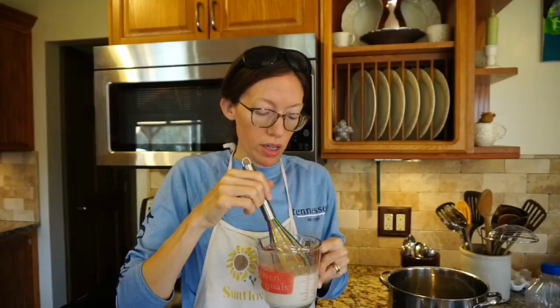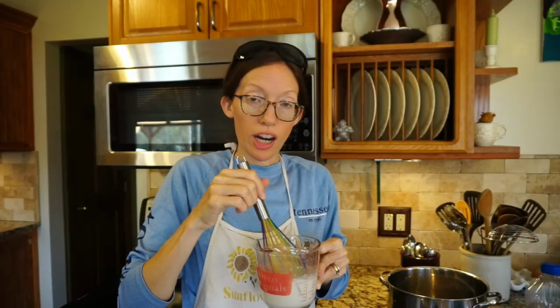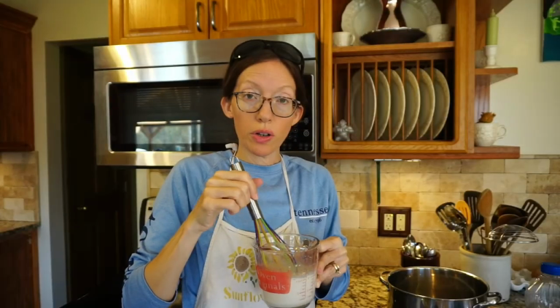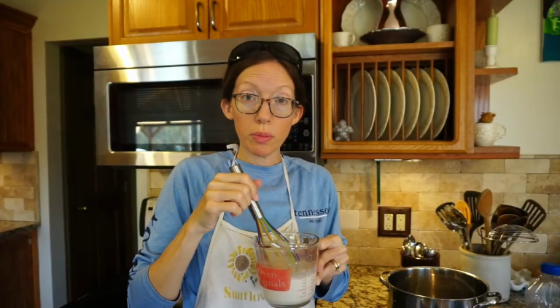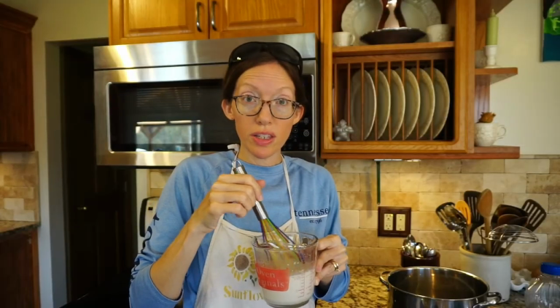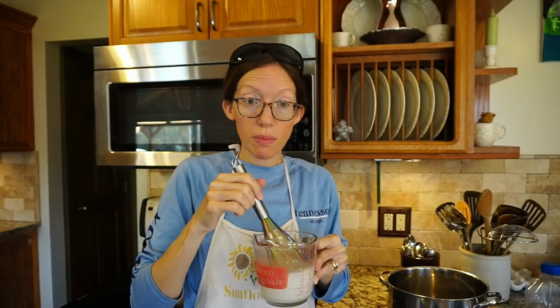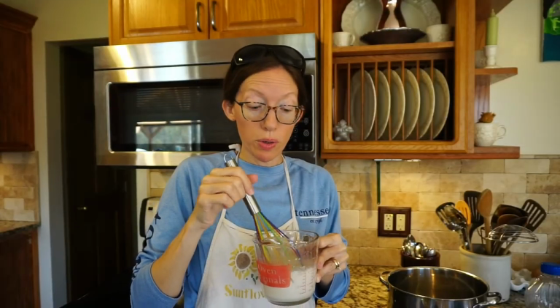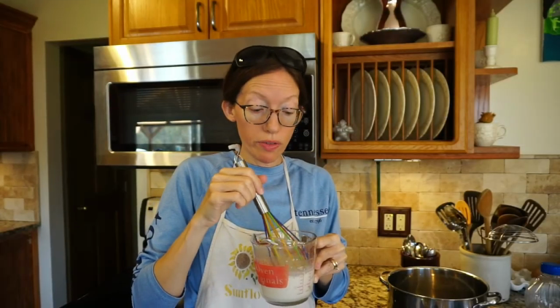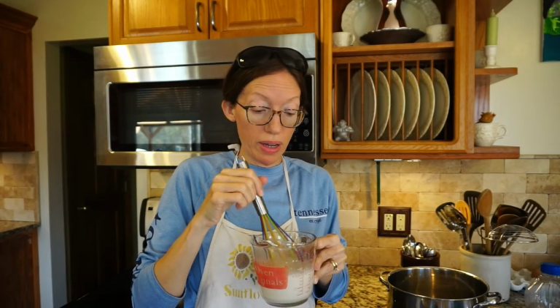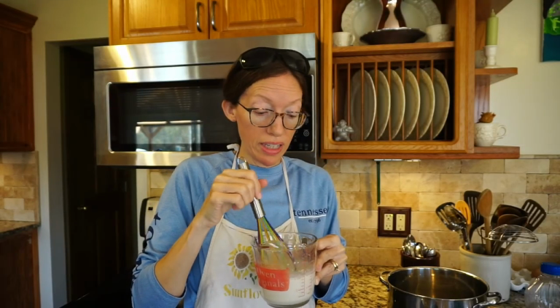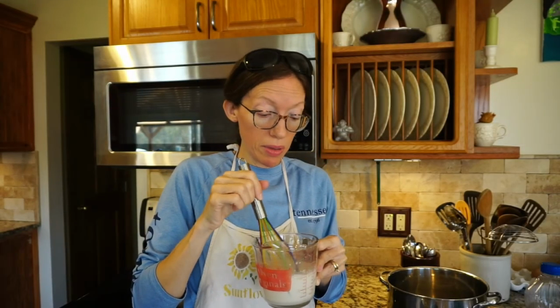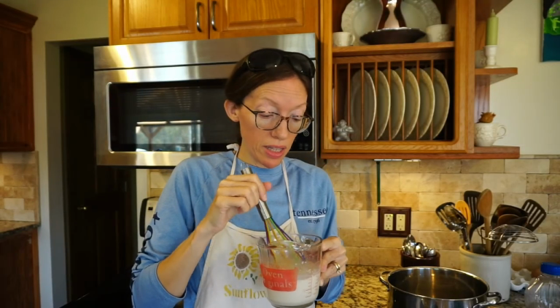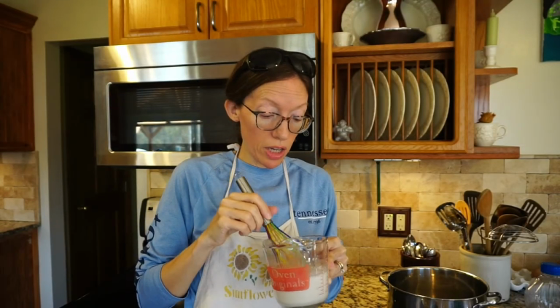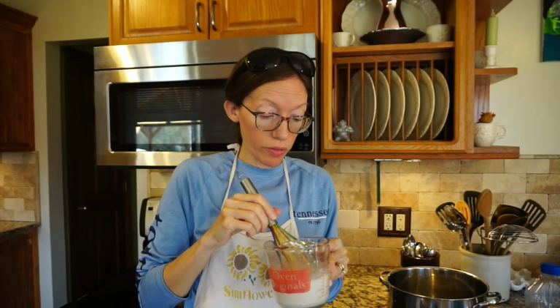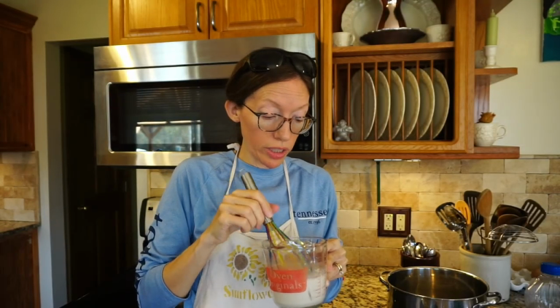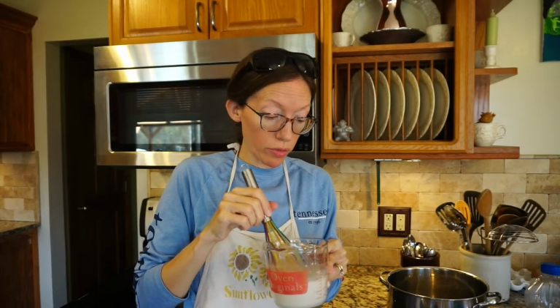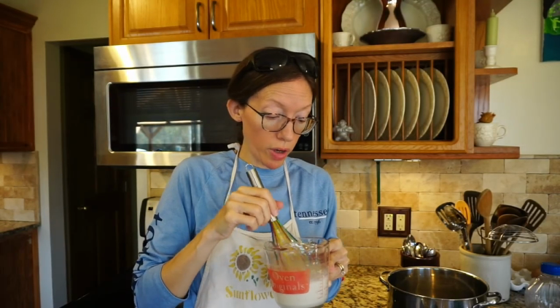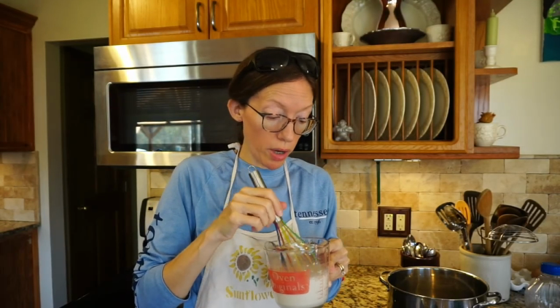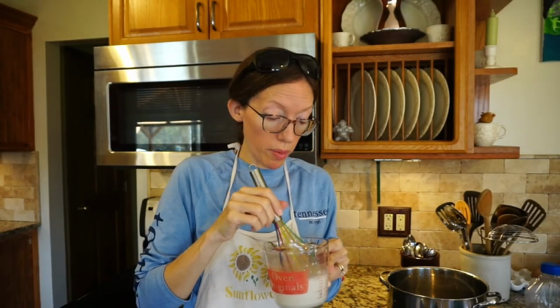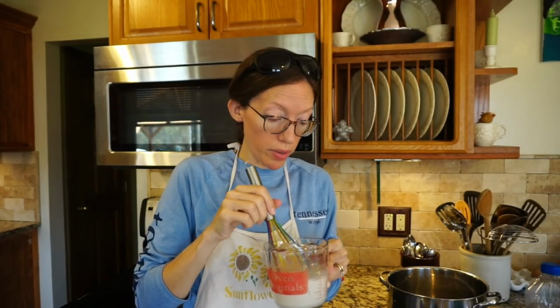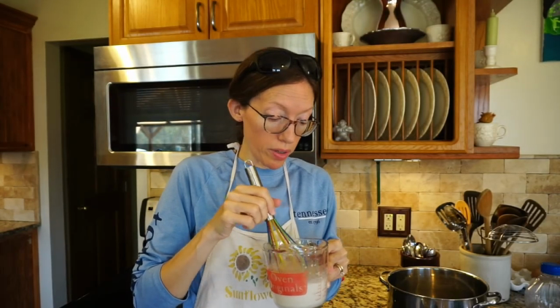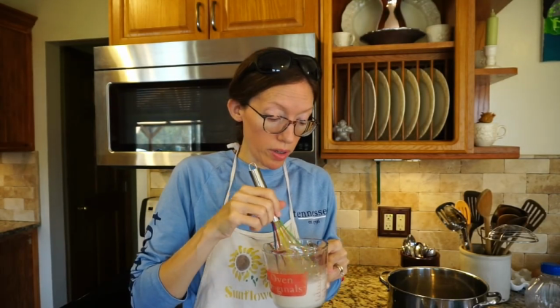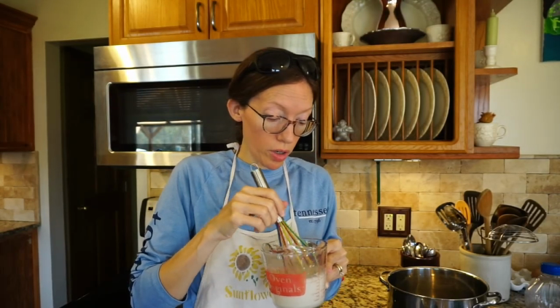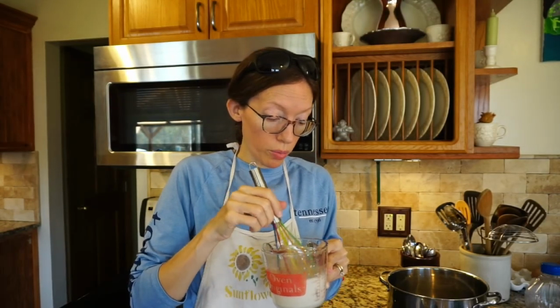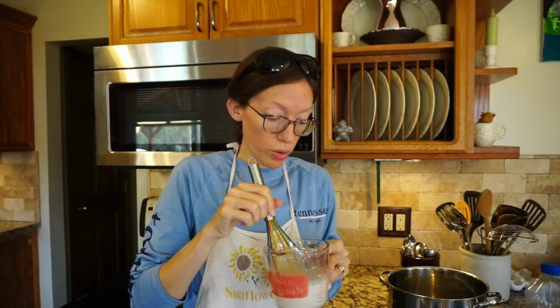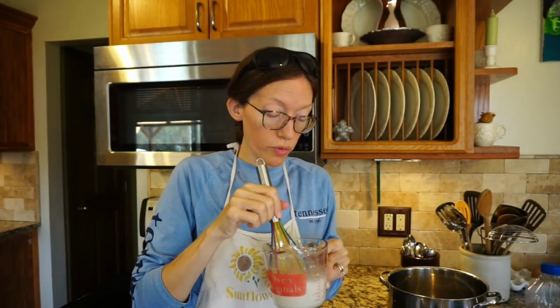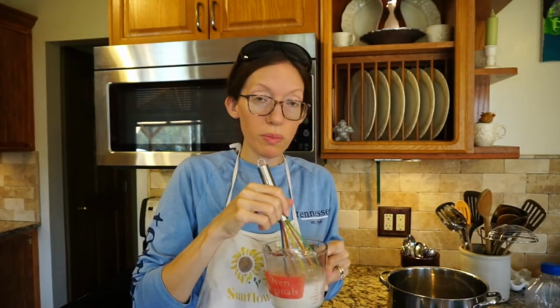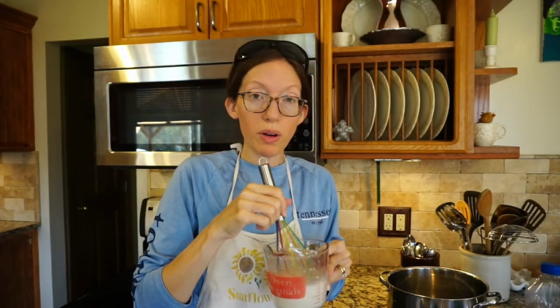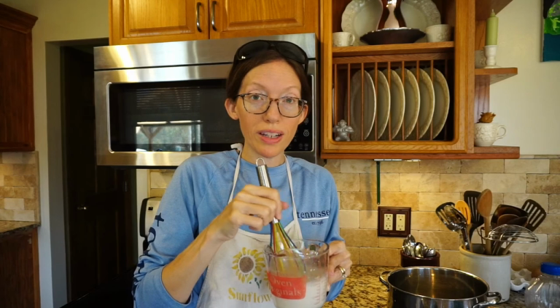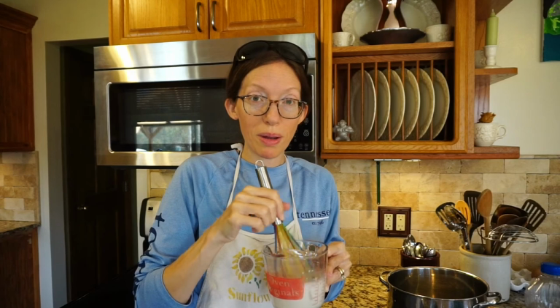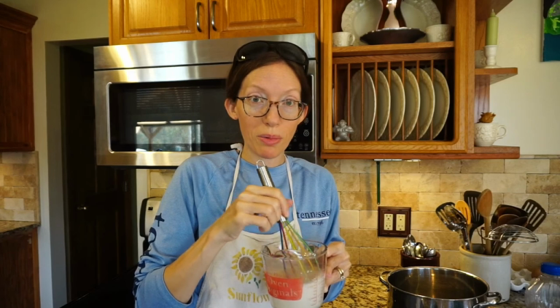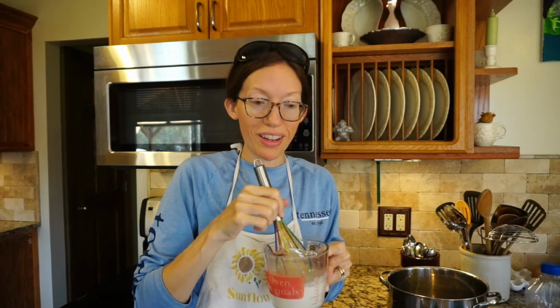We're going to put this in the microwave for about 10 minutes and hopefully it'll foam up, proof, and be ready to make bread.